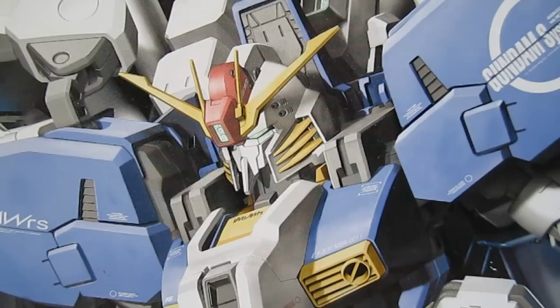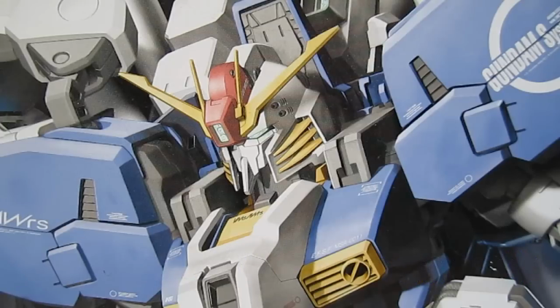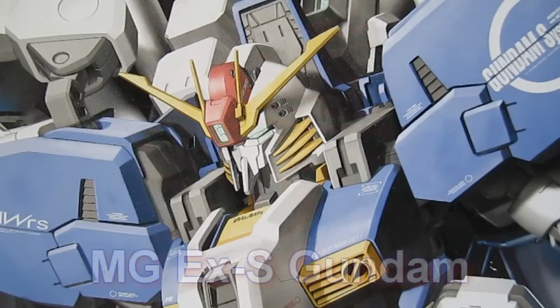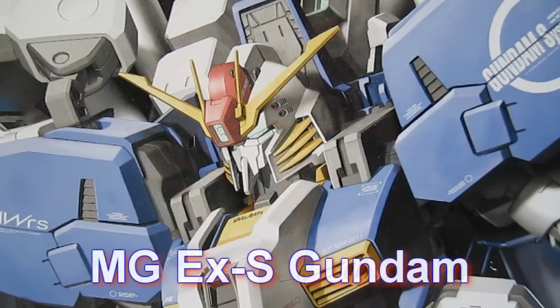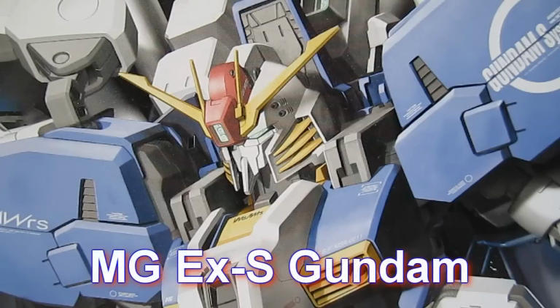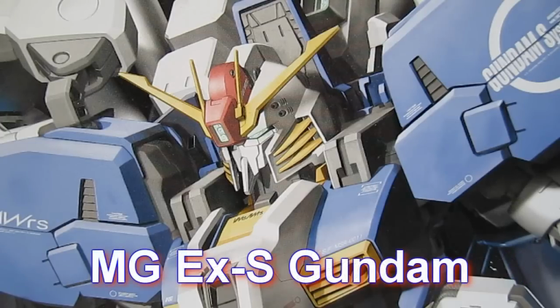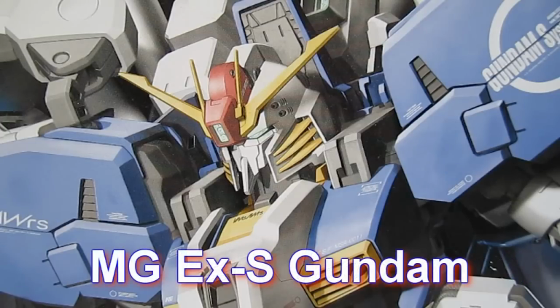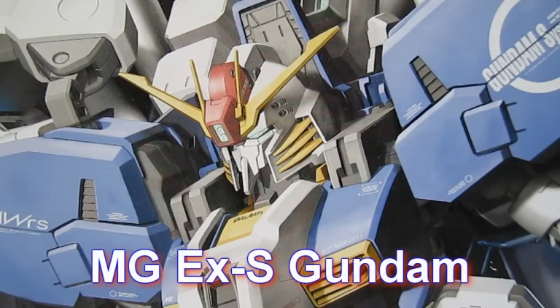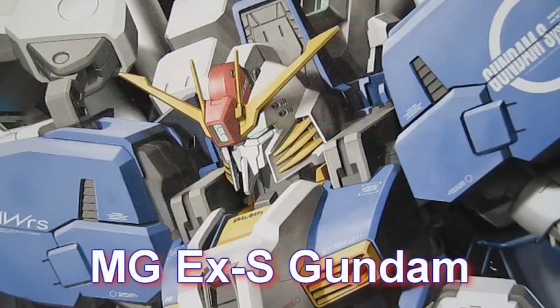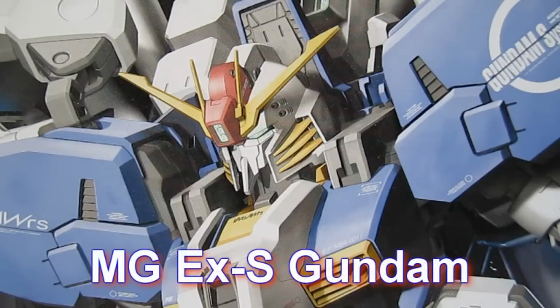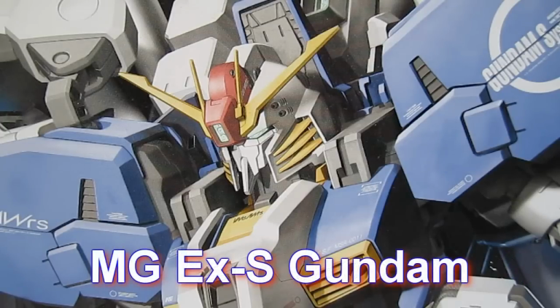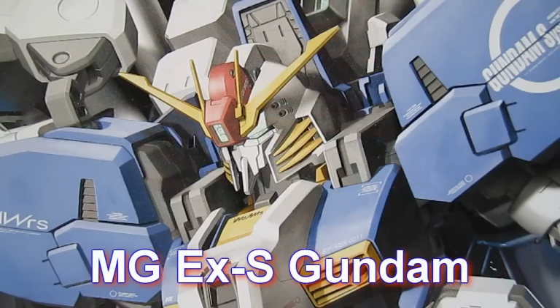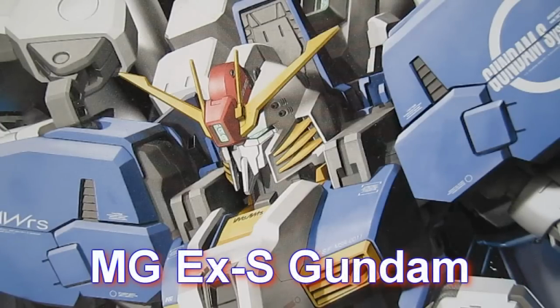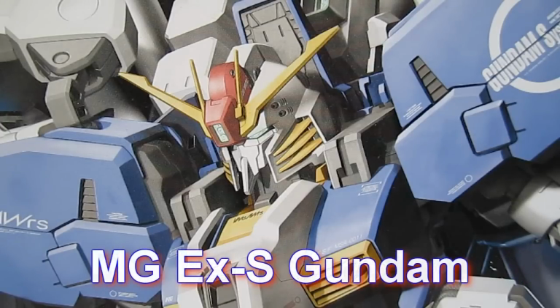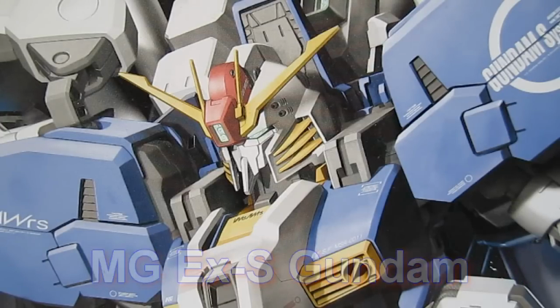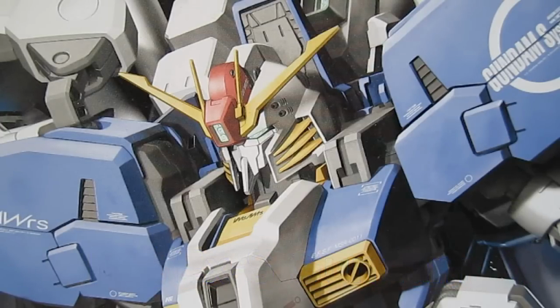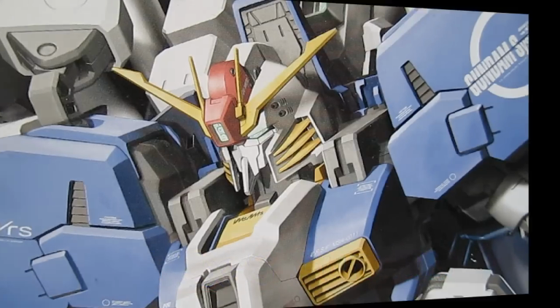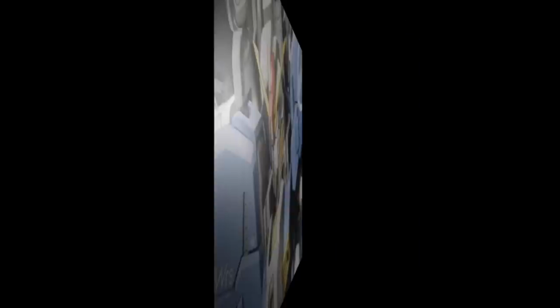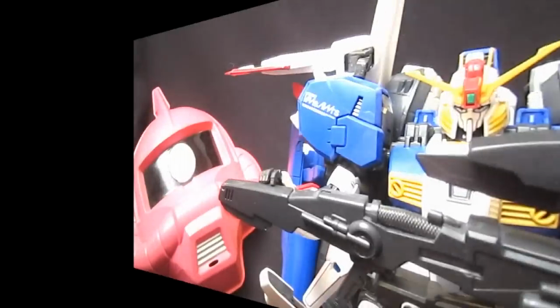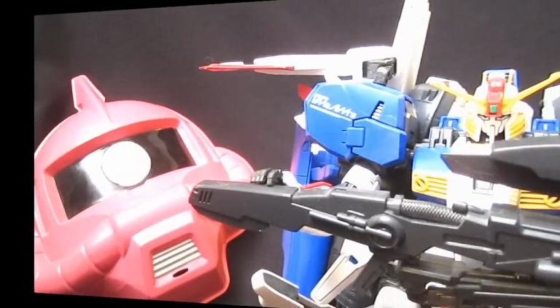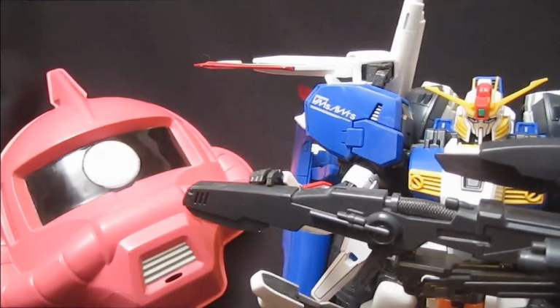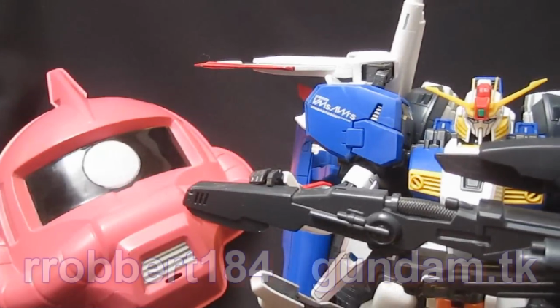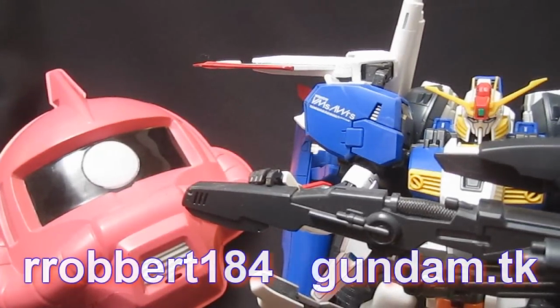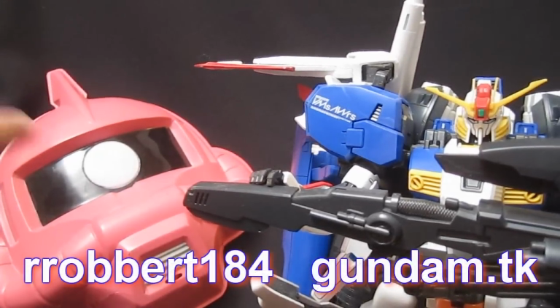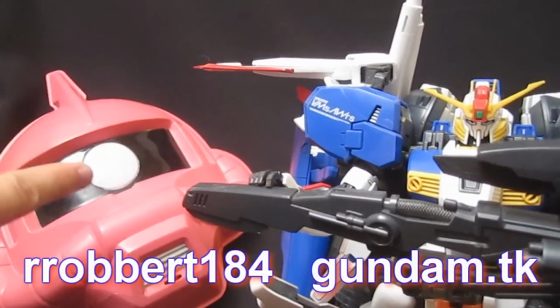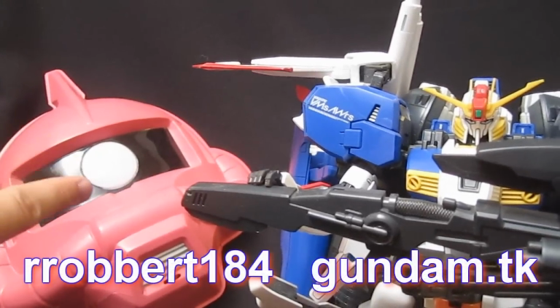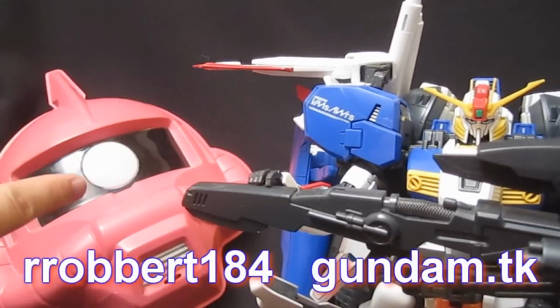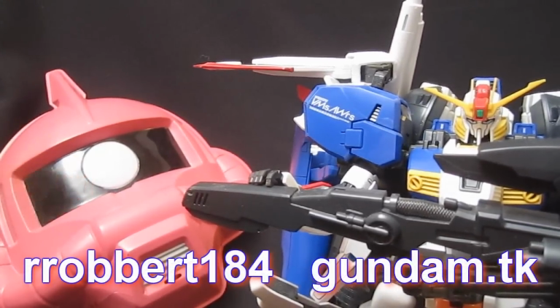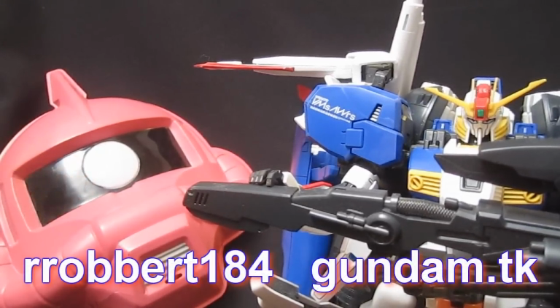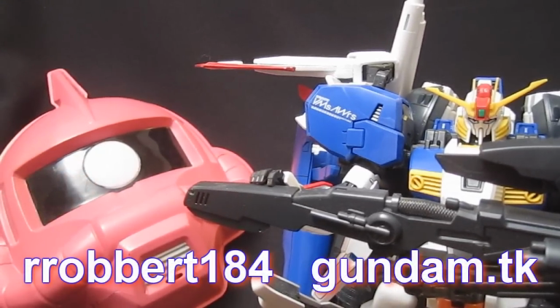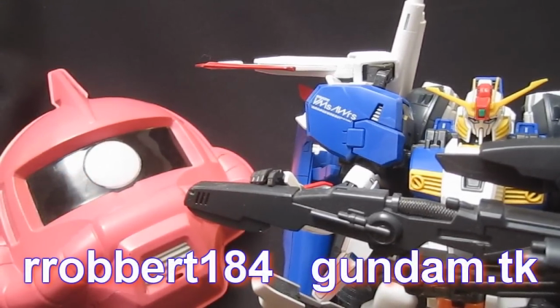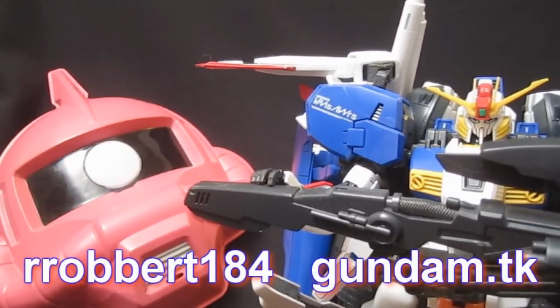XS — Extraordinary Superior Gundam. Hey again everybody, Robert184, 2rs2bs, gundam.tk.